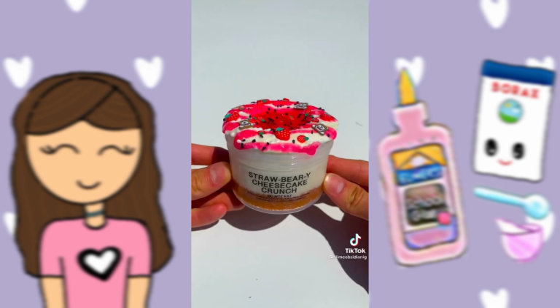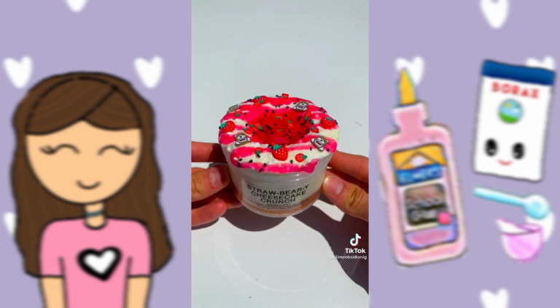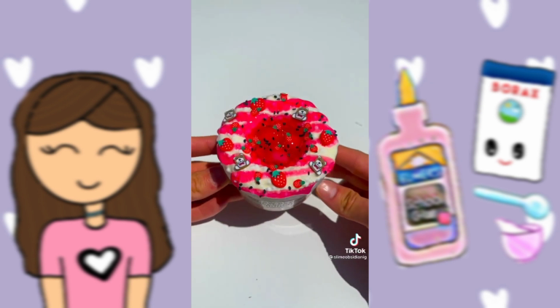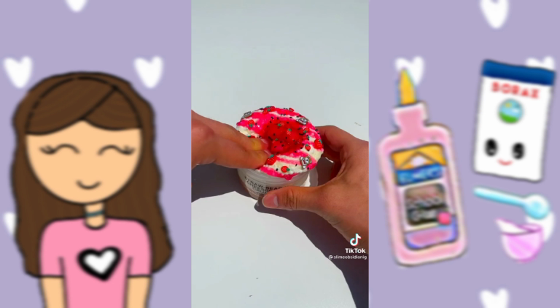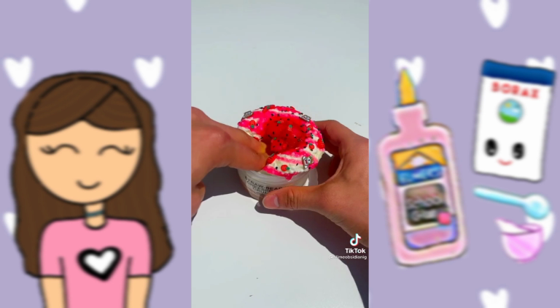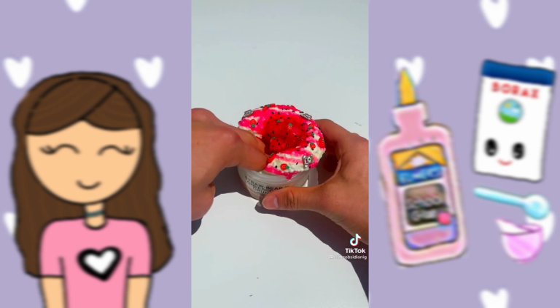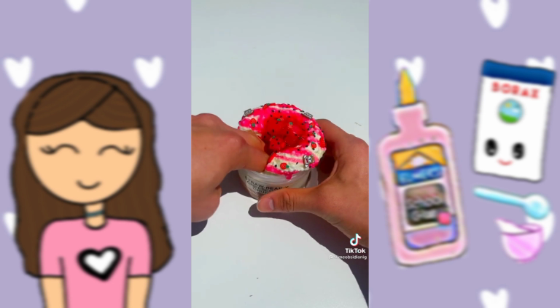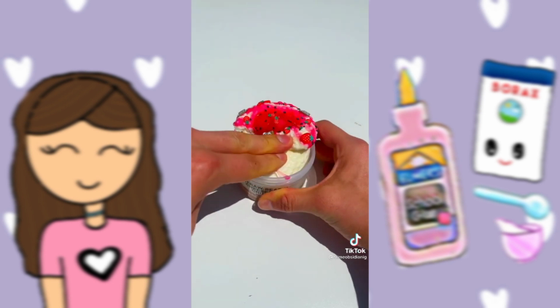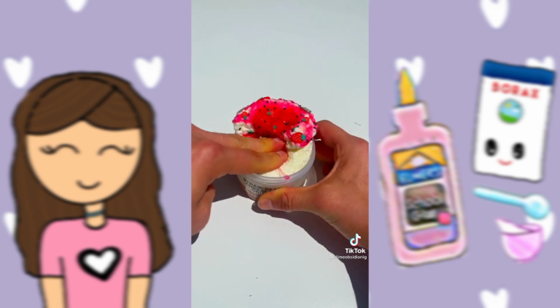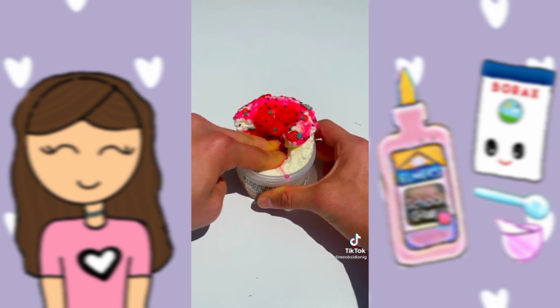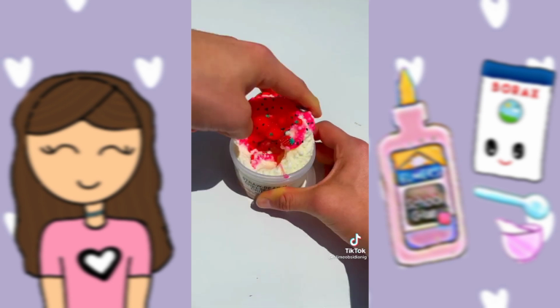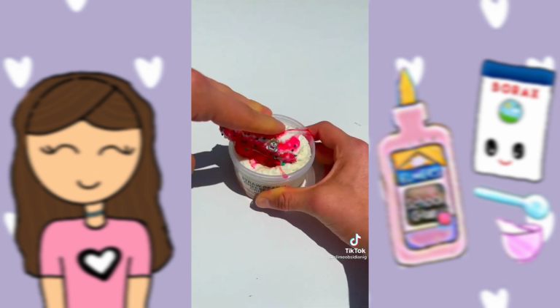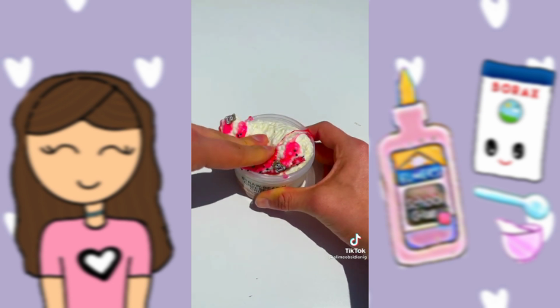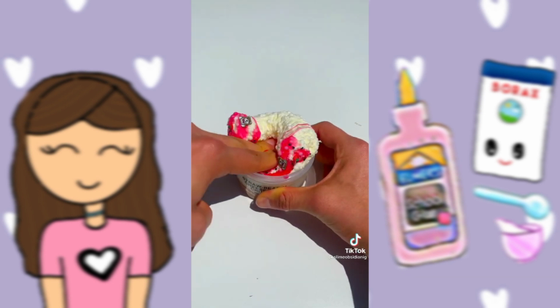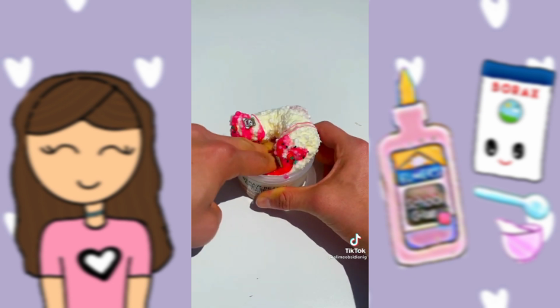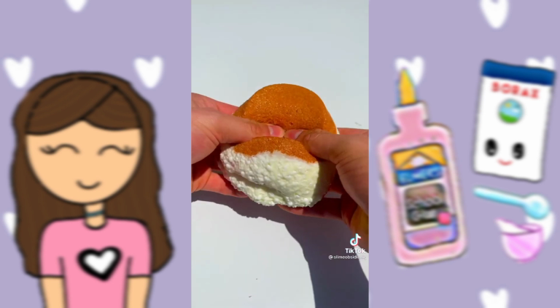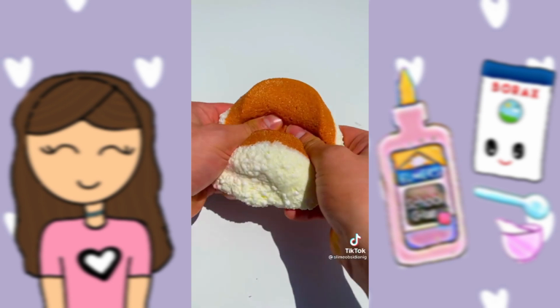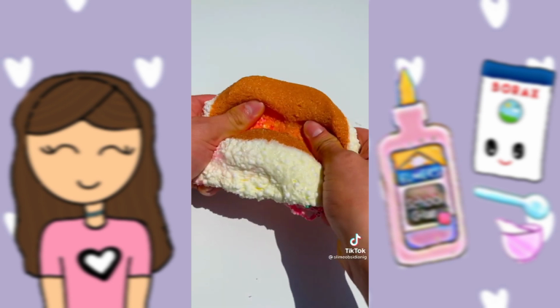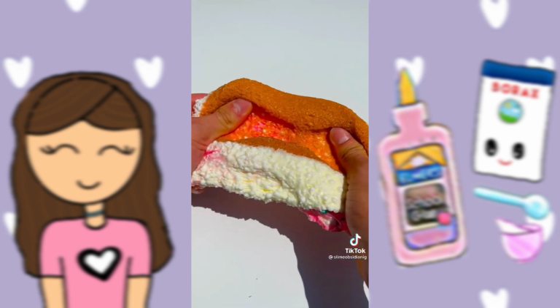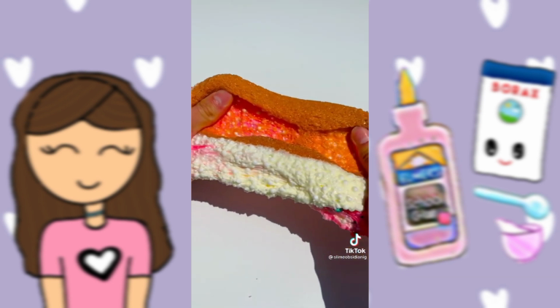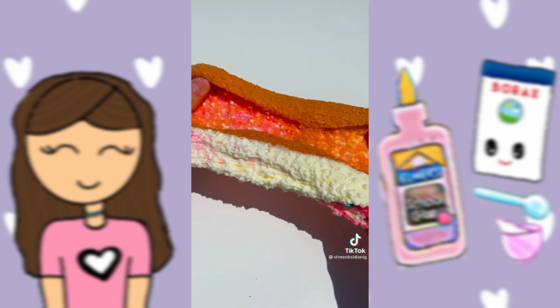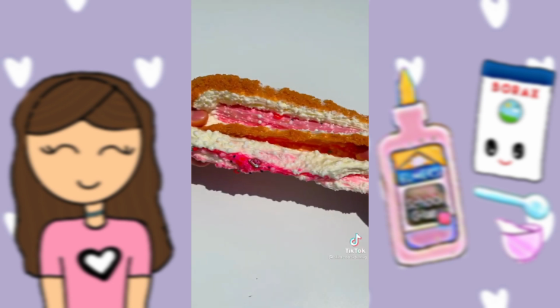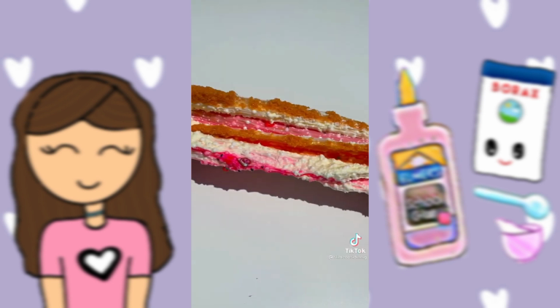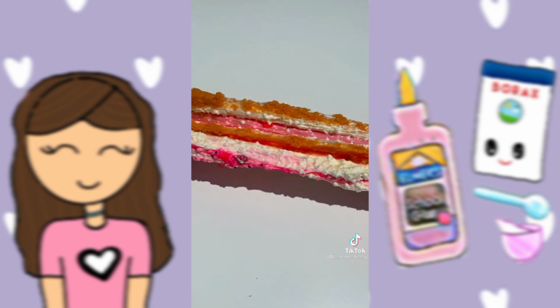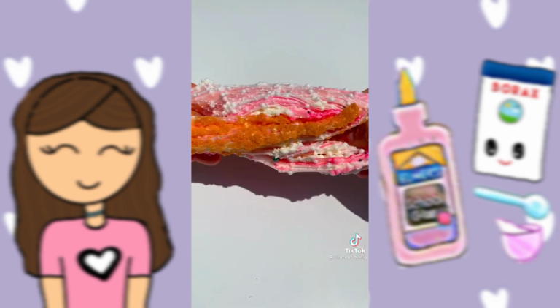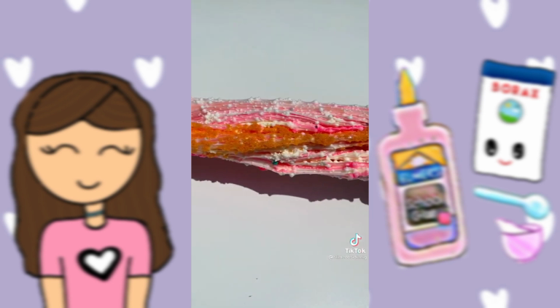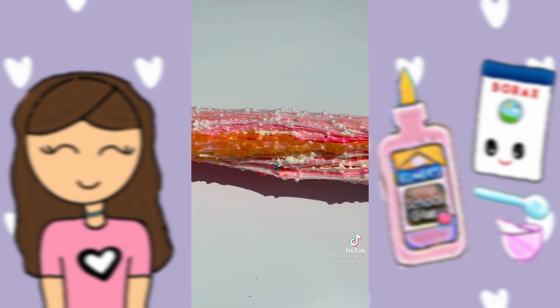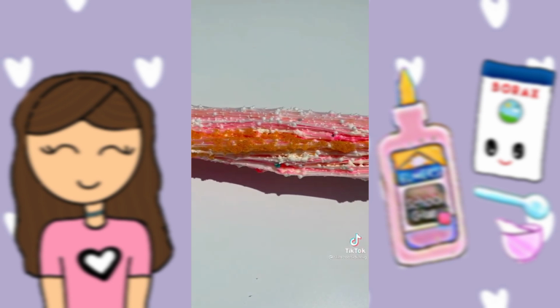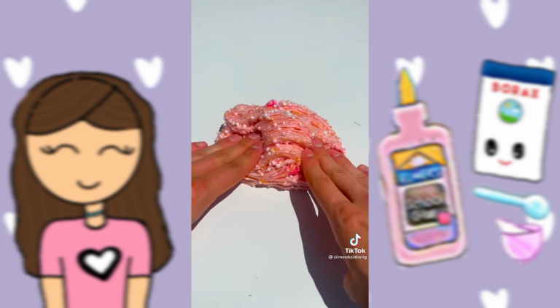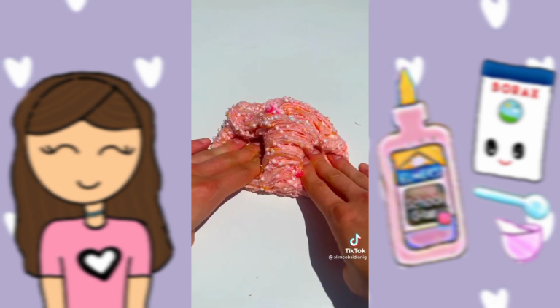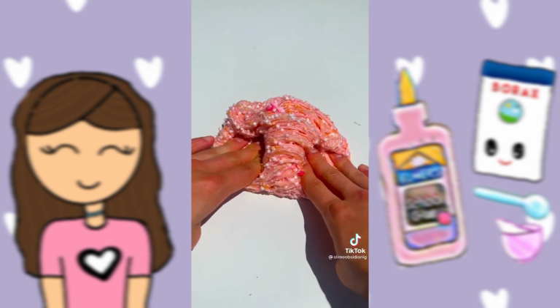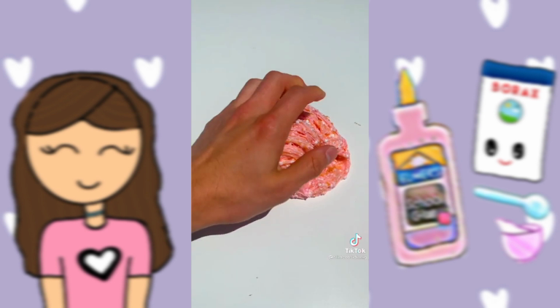Then we got Strawberry Cheesecake Crunch. This super crunchy strawberry cheesecake scented slime comes as a set, so you get to put the strawberry jam on yourself.